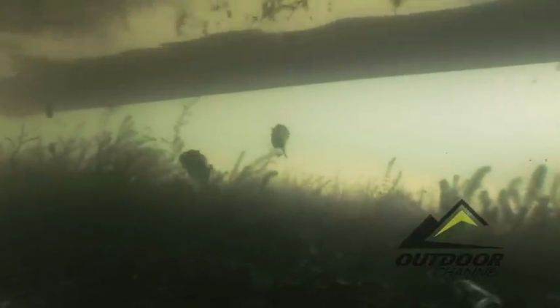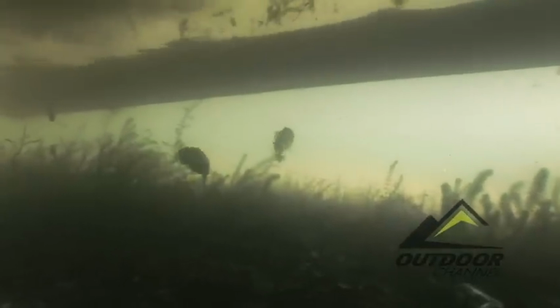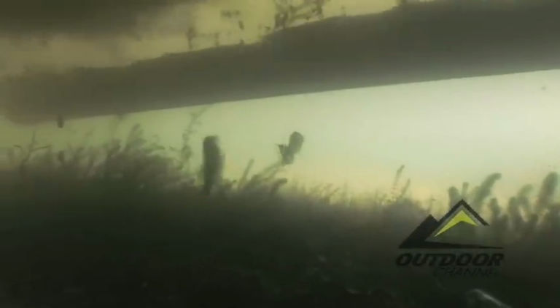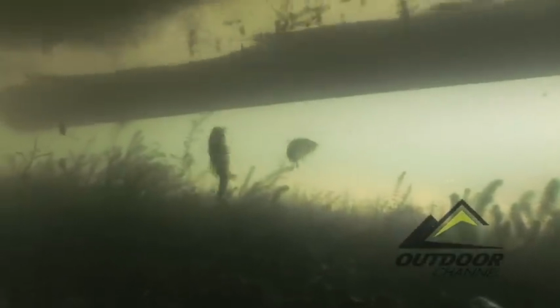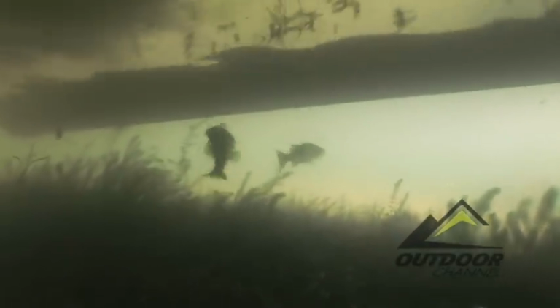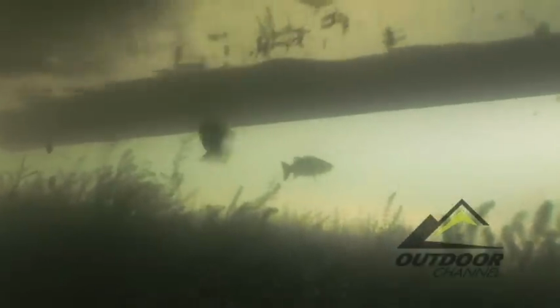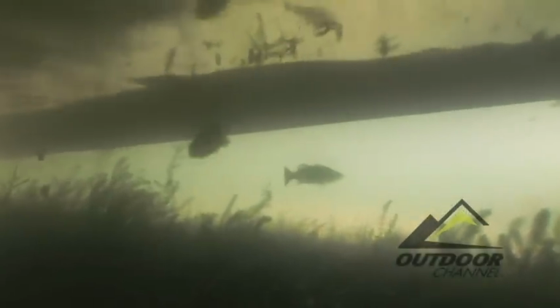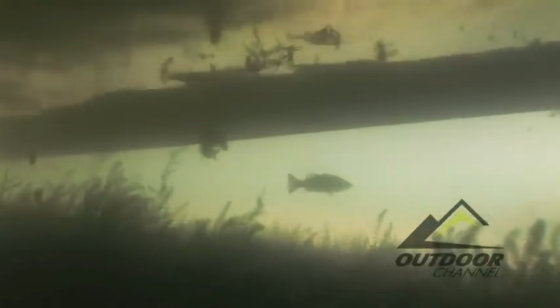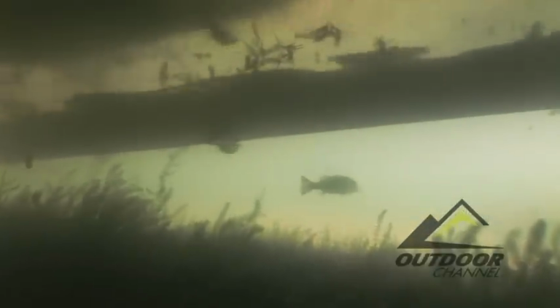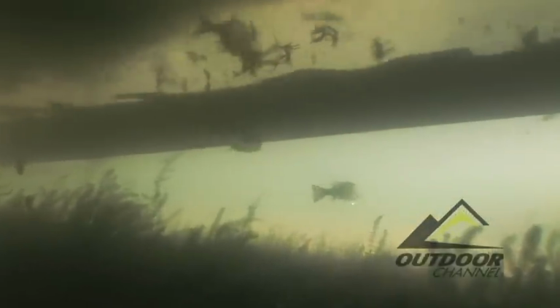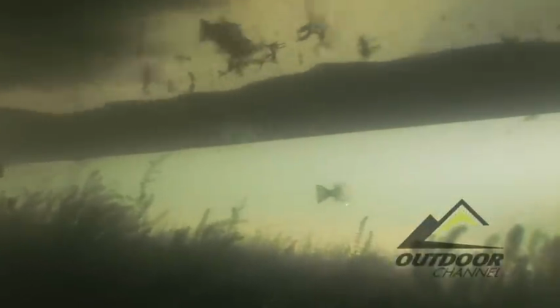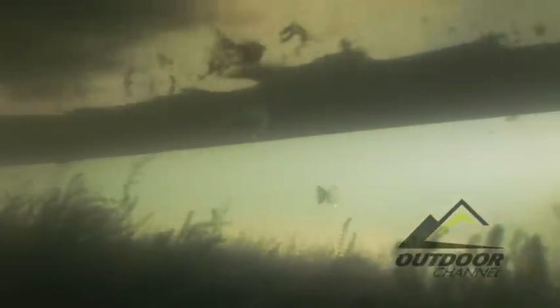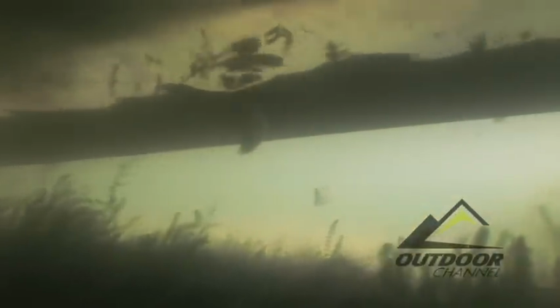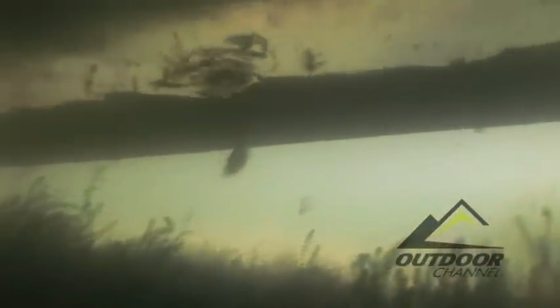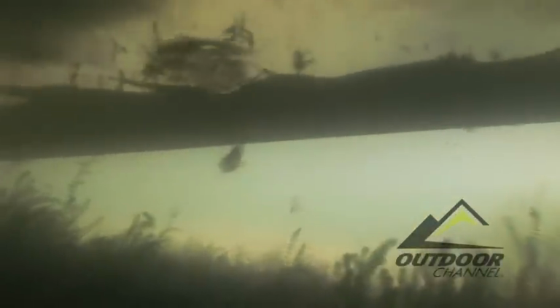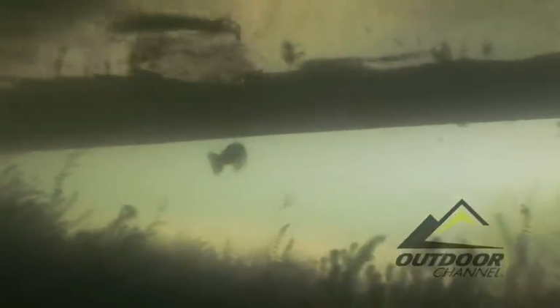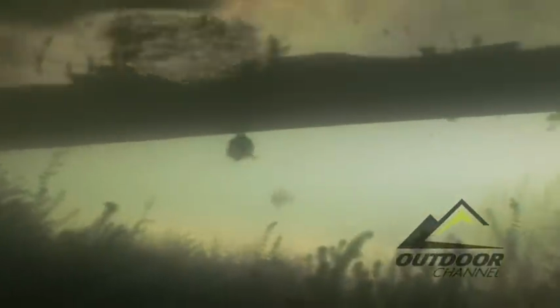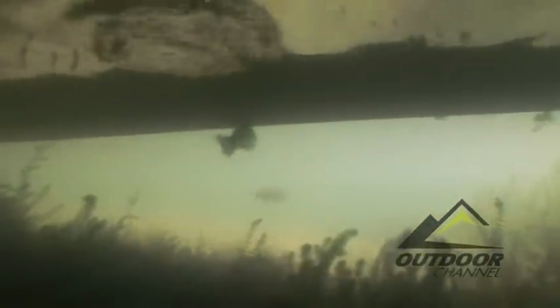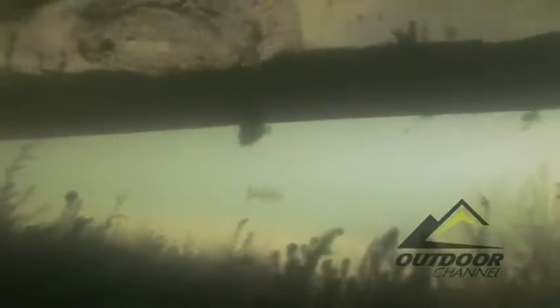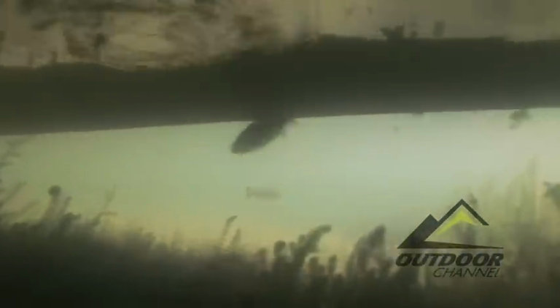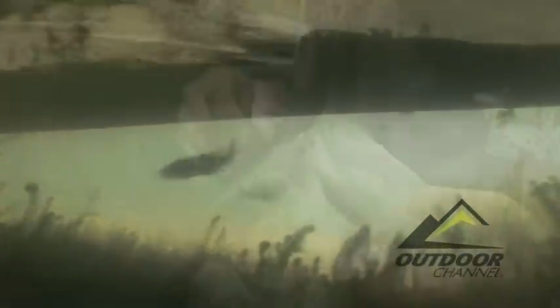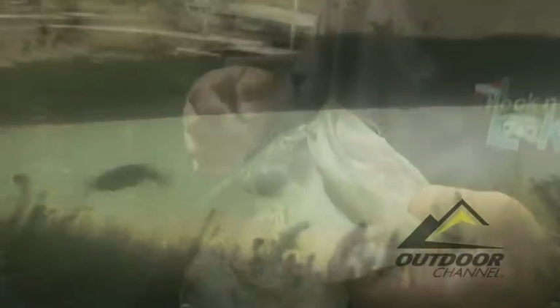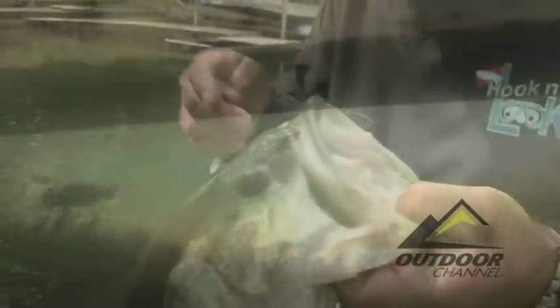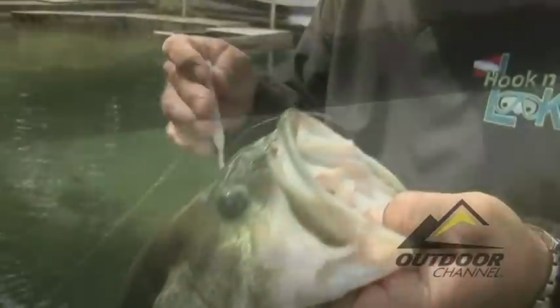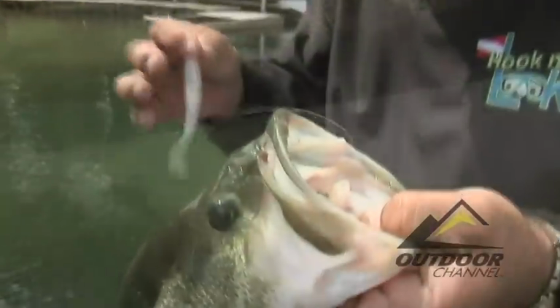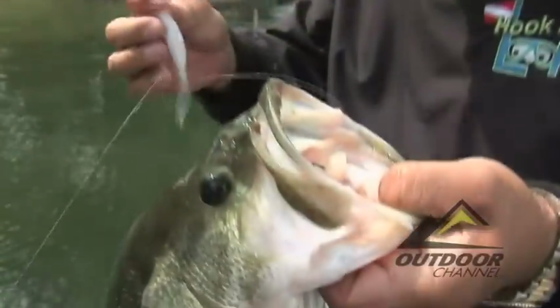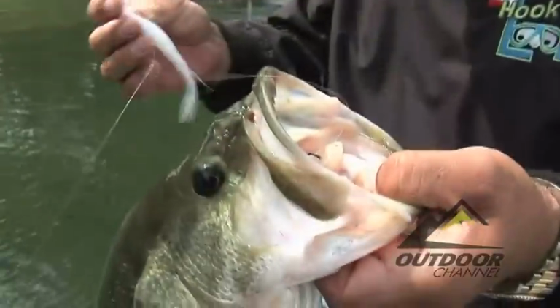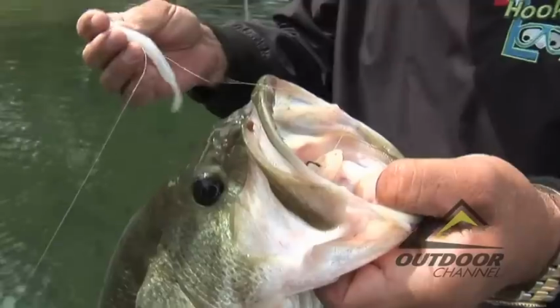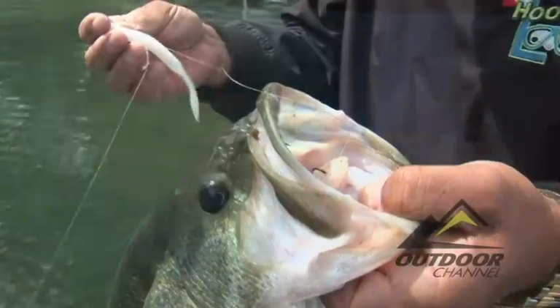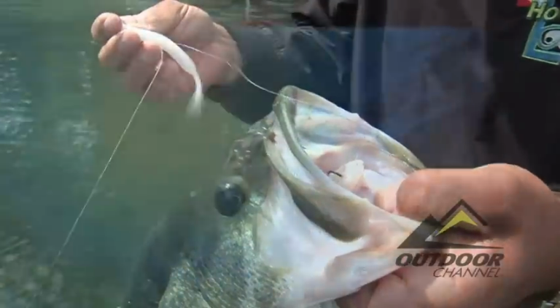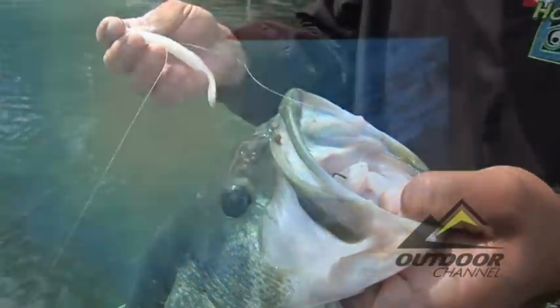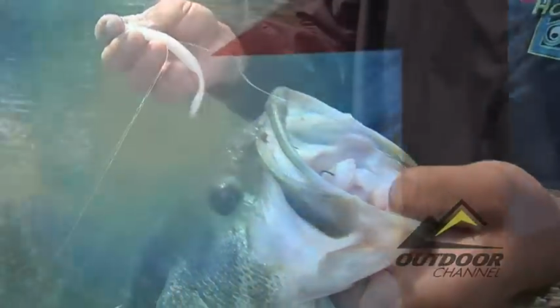Good fish, good fish. Nice one, man. Look at that. That's beautiful, that's beautiful.